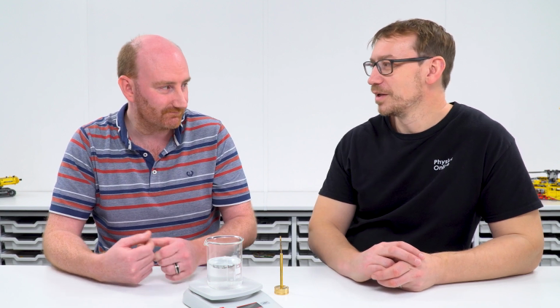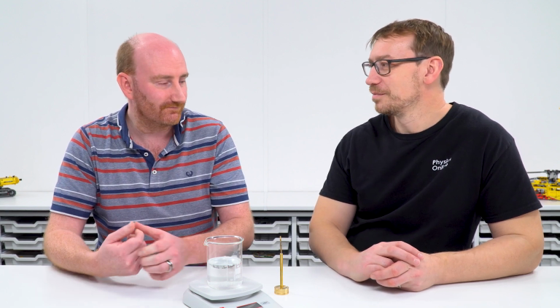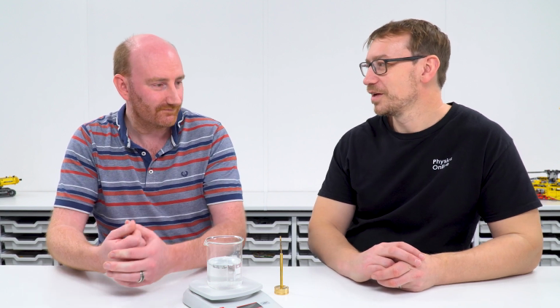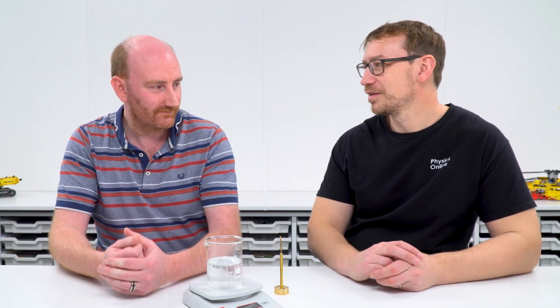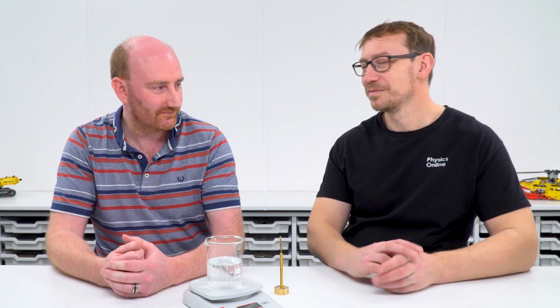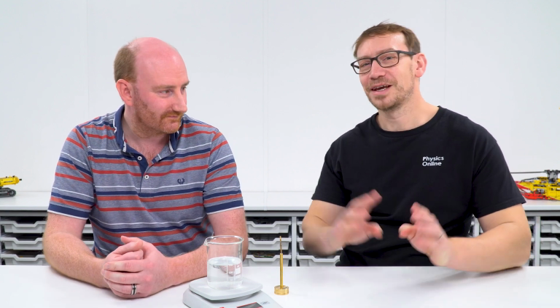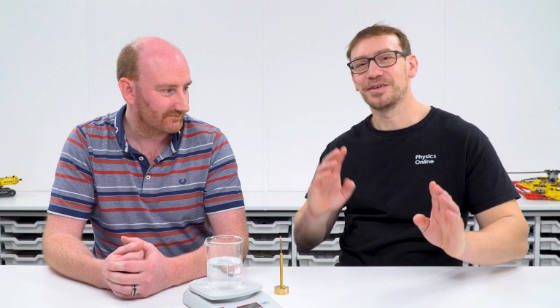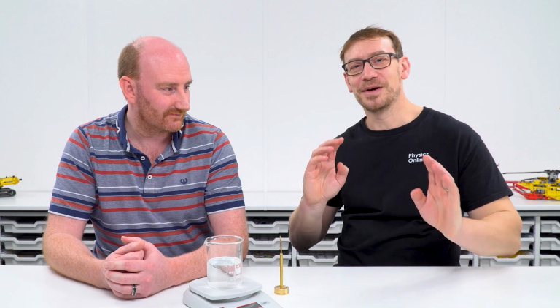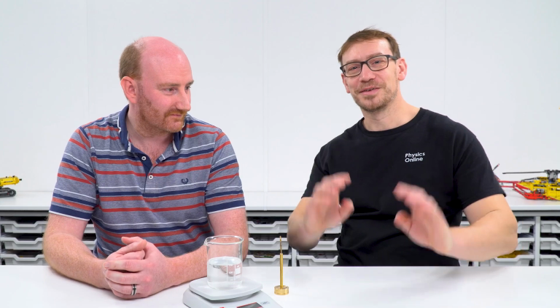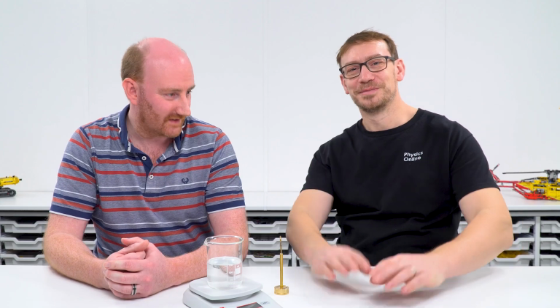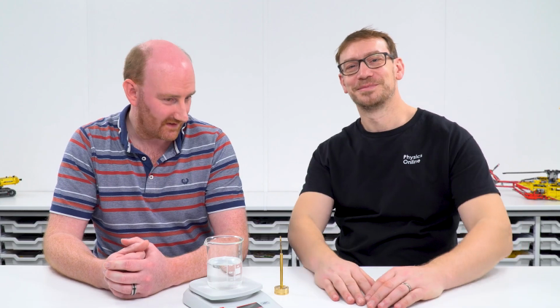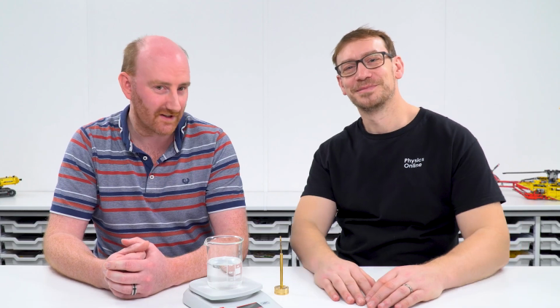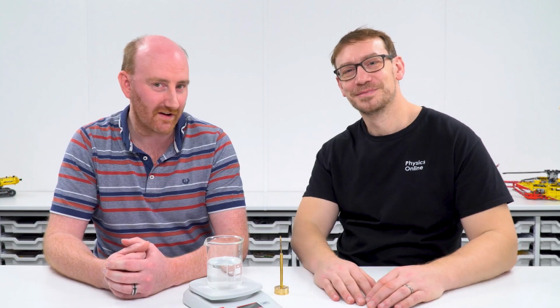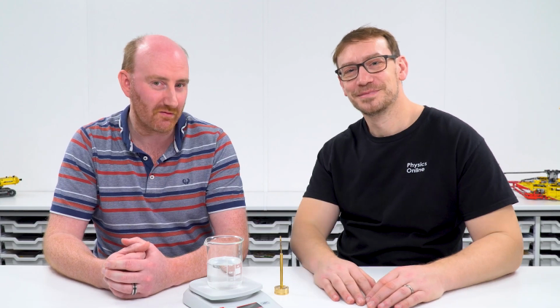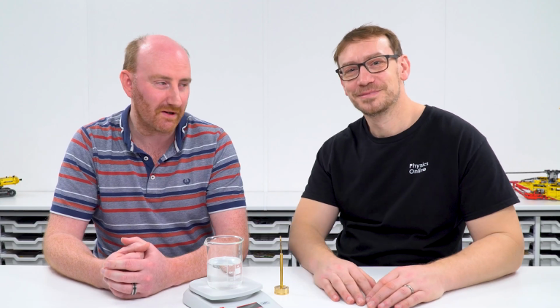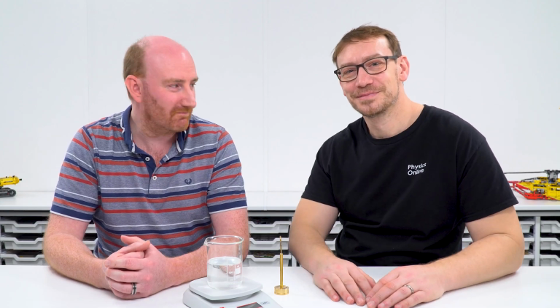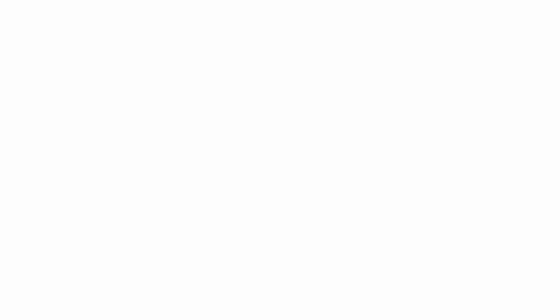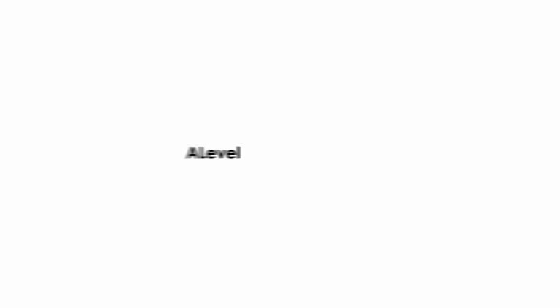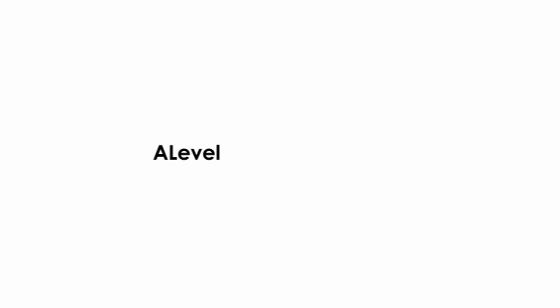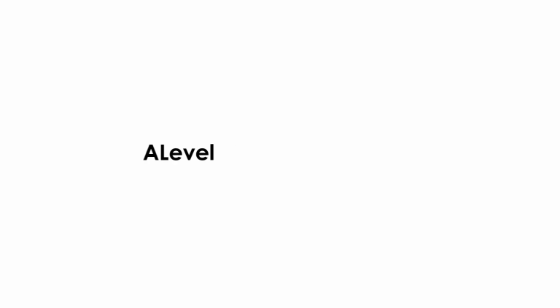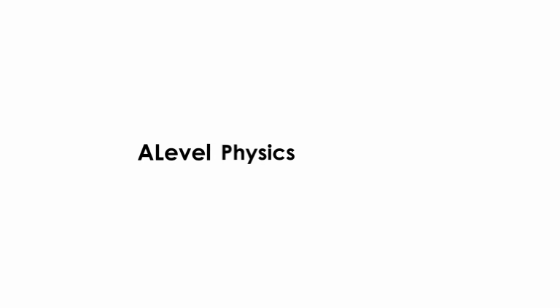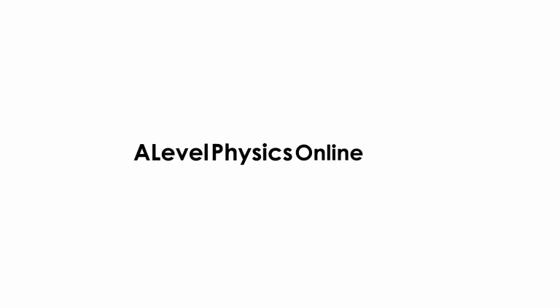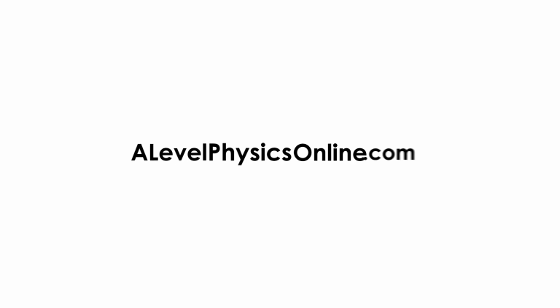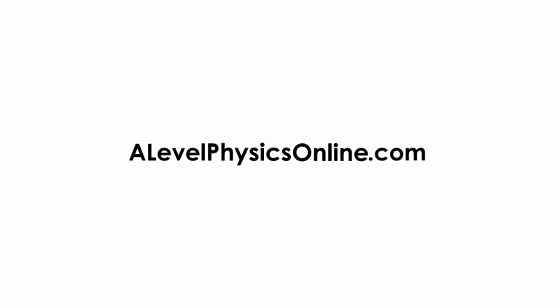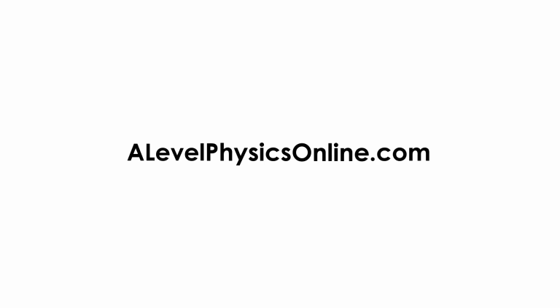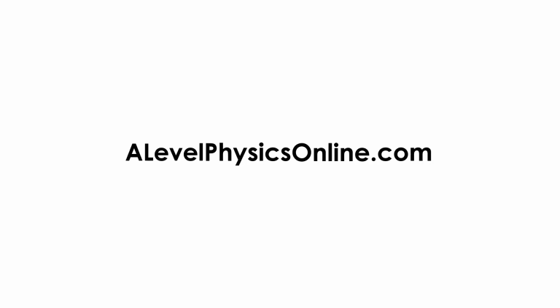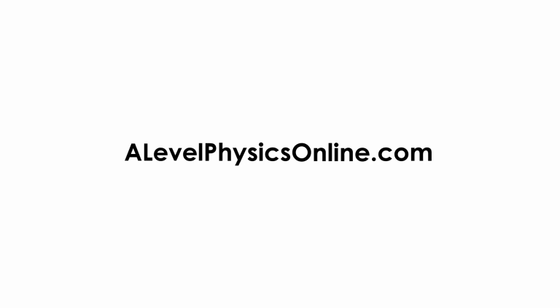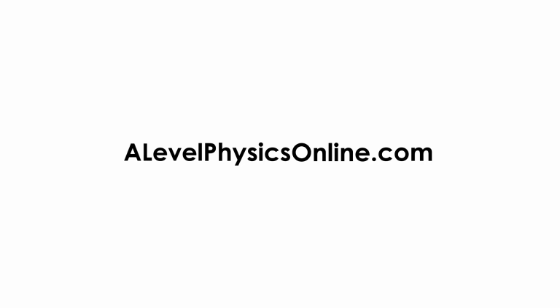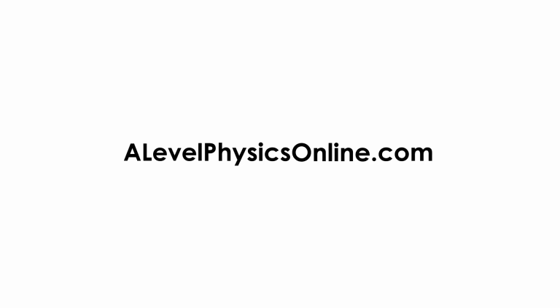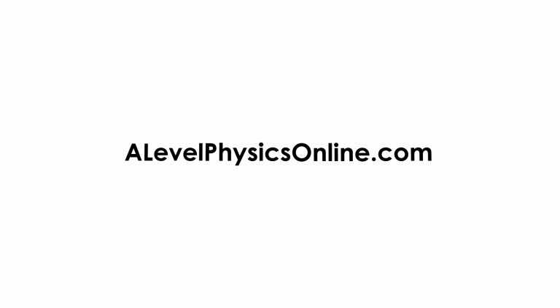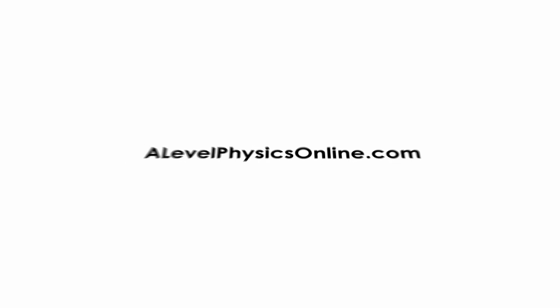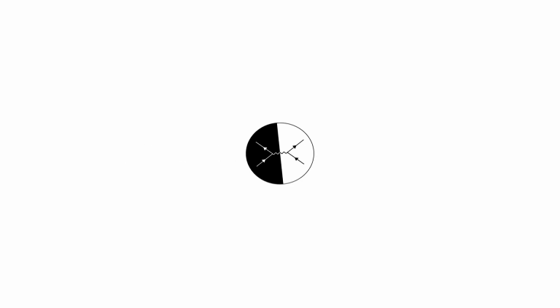Brilliant. Justin, thanks so much. Thanks for having me. Thank you.